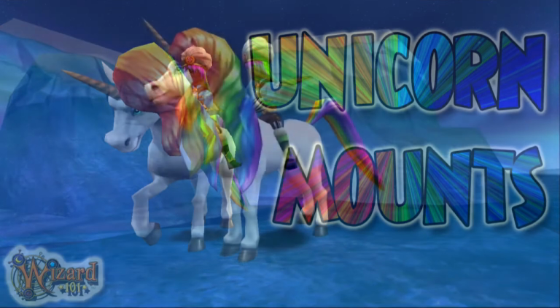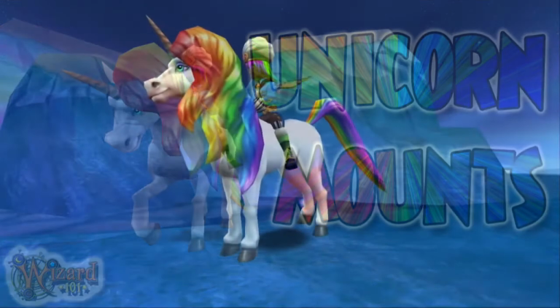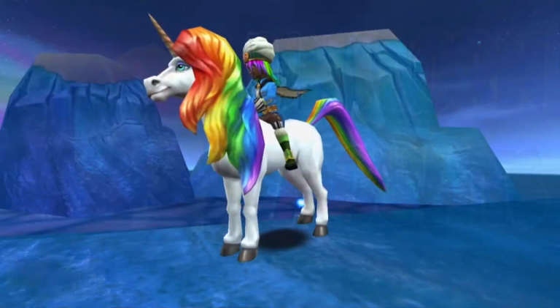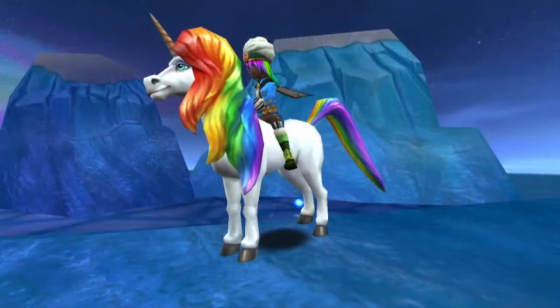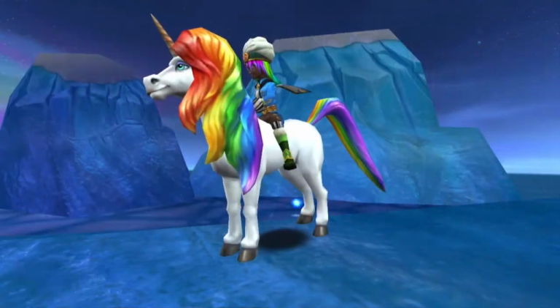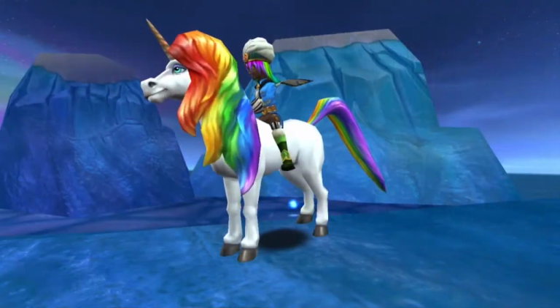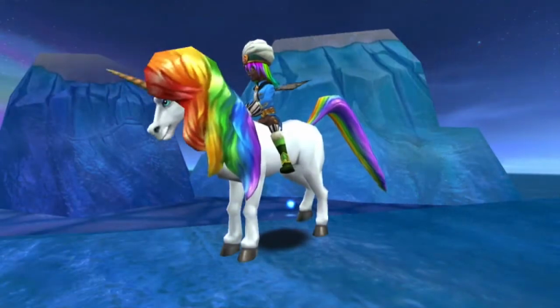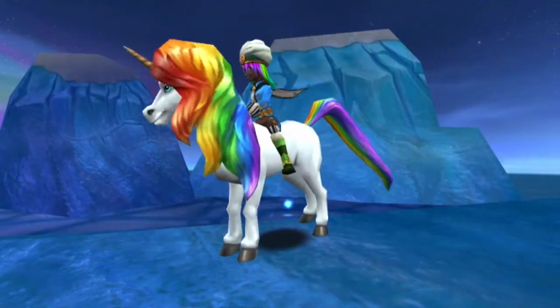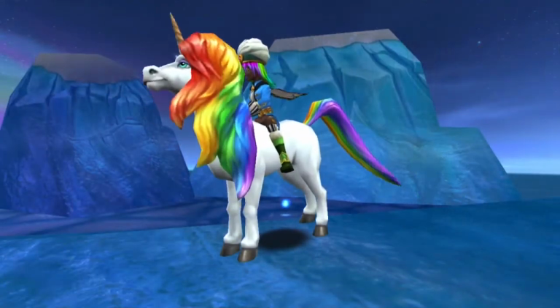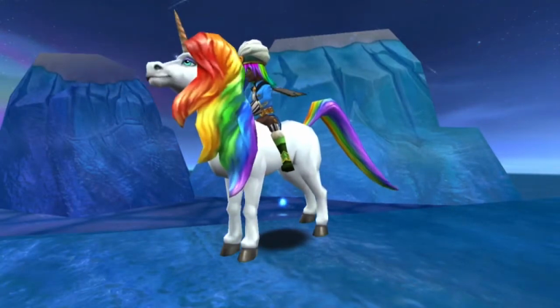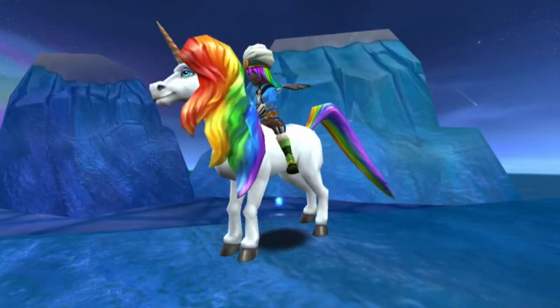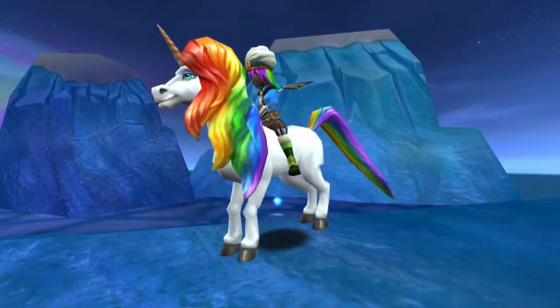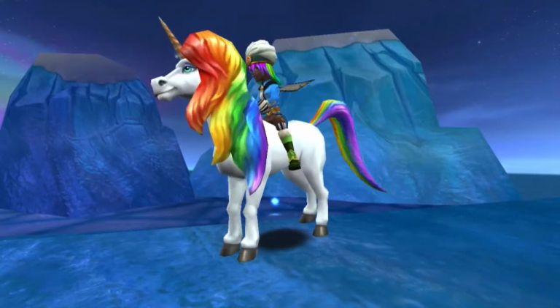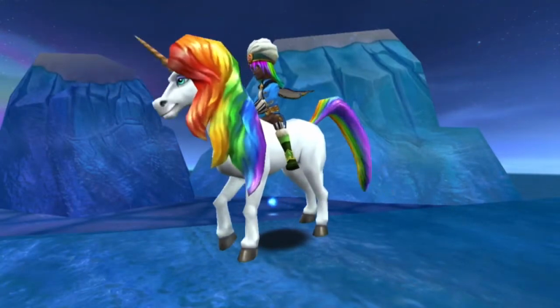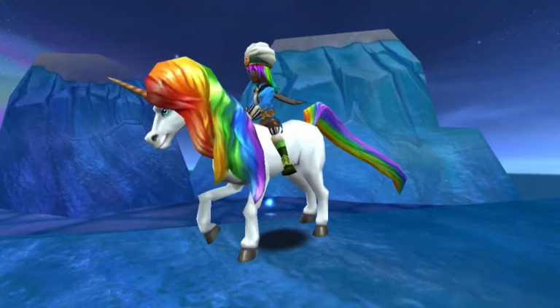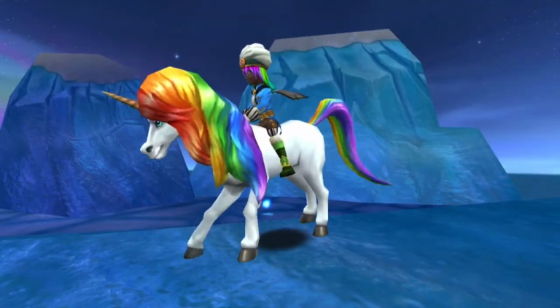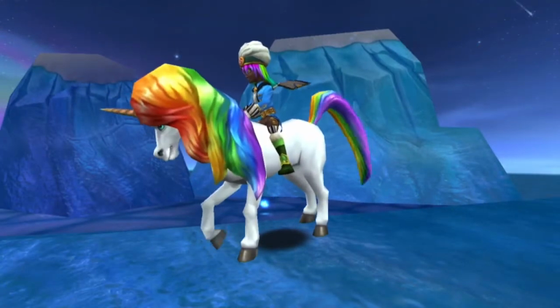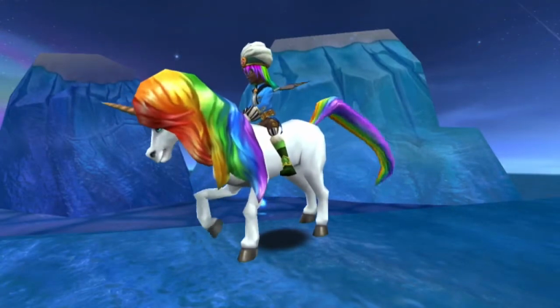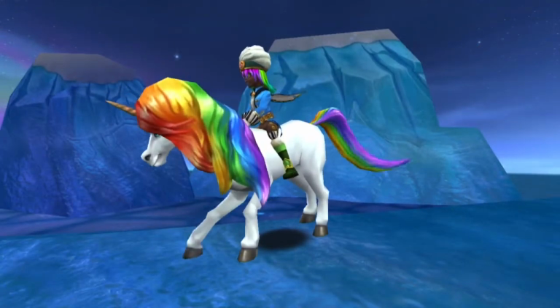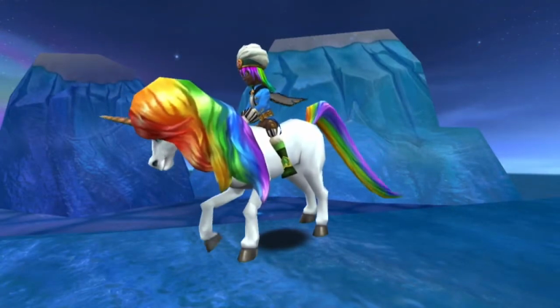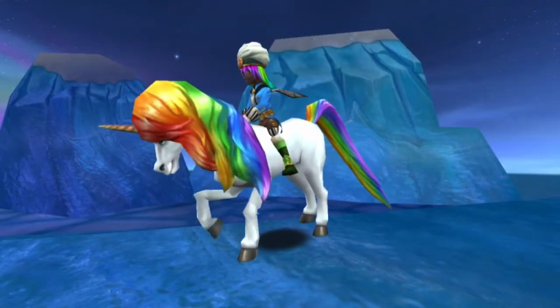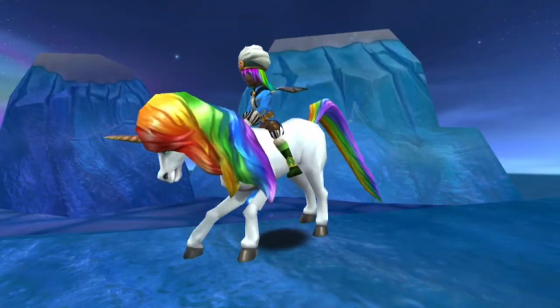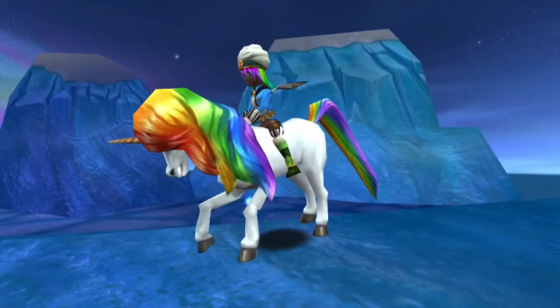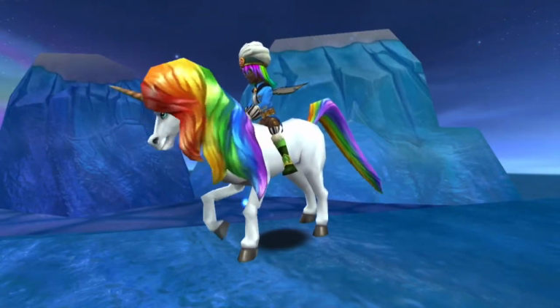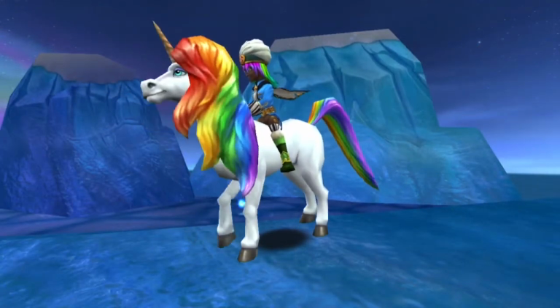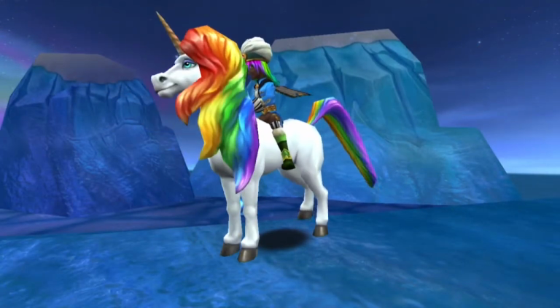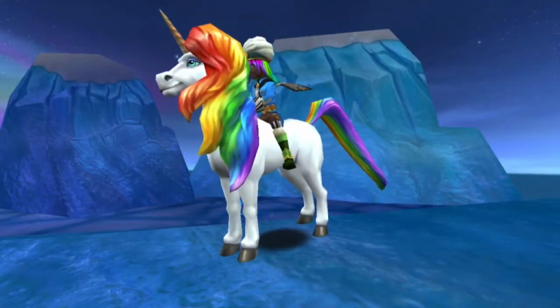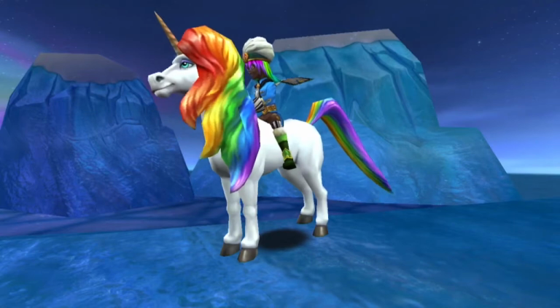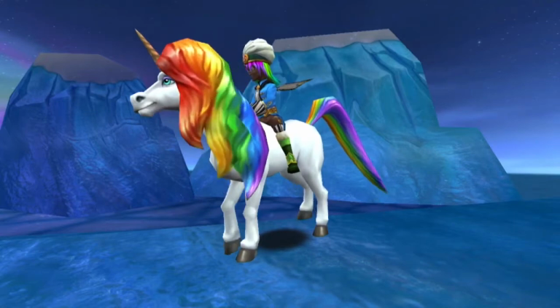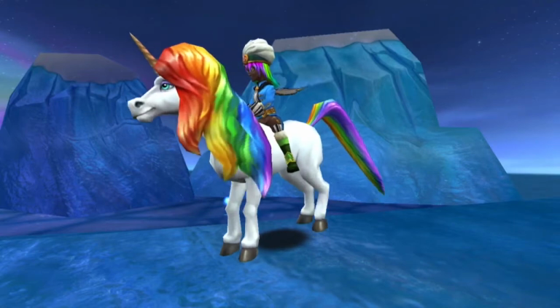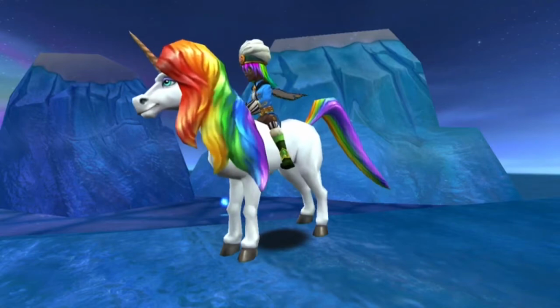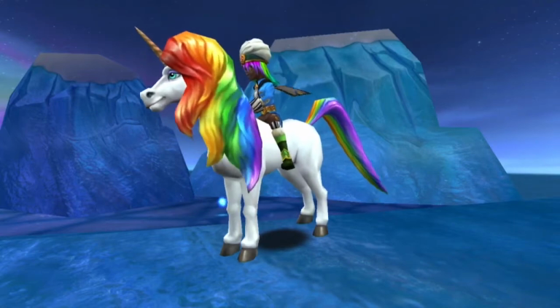Welcome back everyone, I'm Genevieve Moongarden. In this episode of the Mount Showcases, we're going to be showing off the Unicorn Mounts.